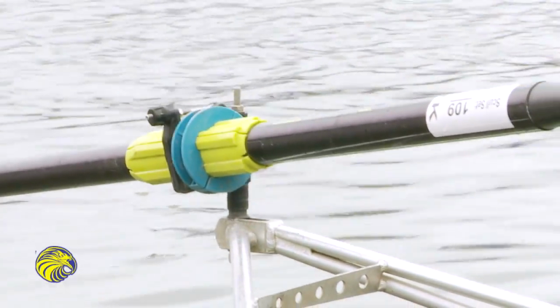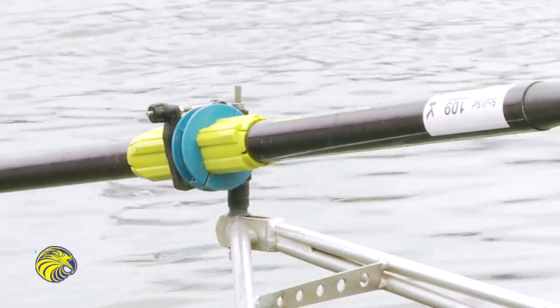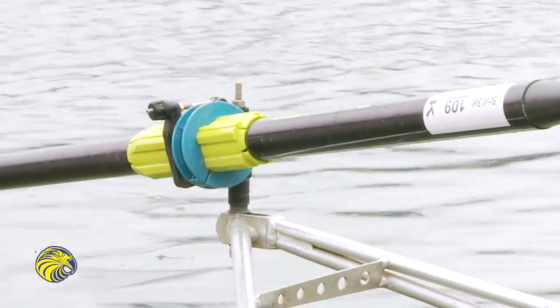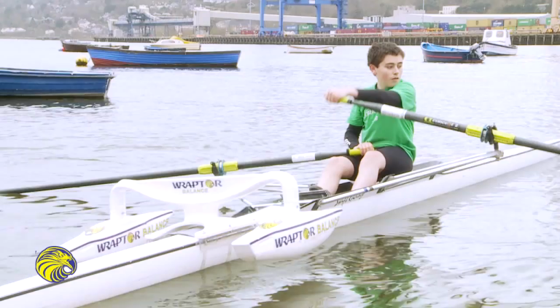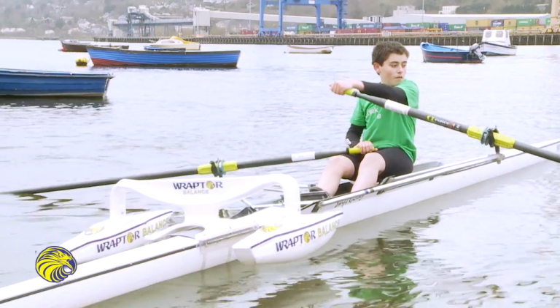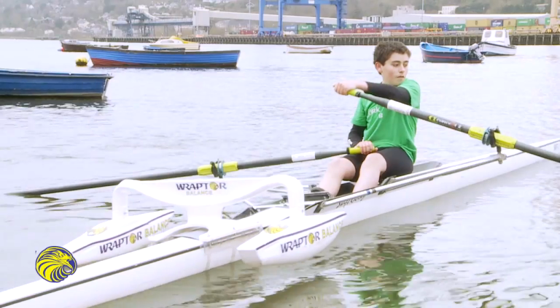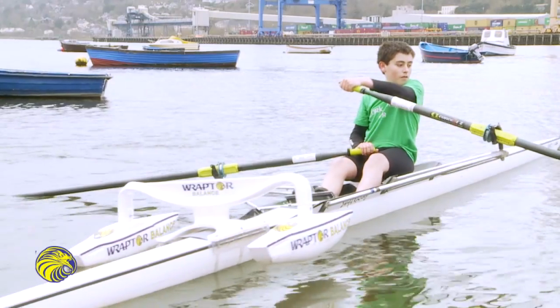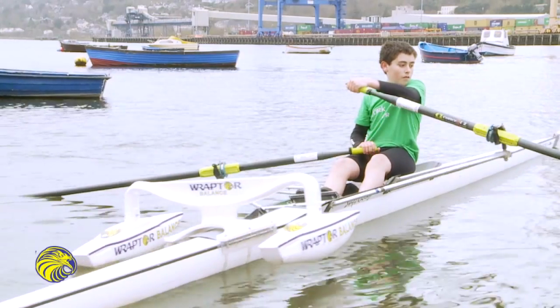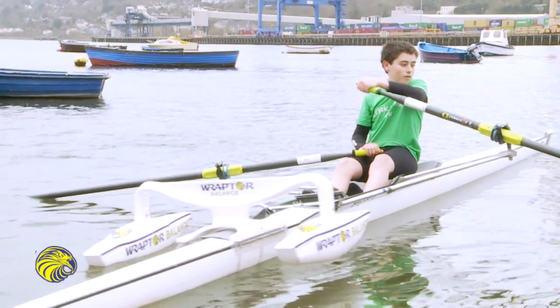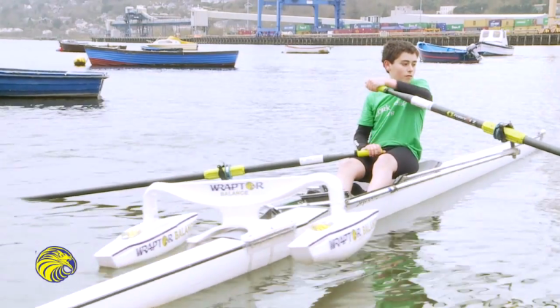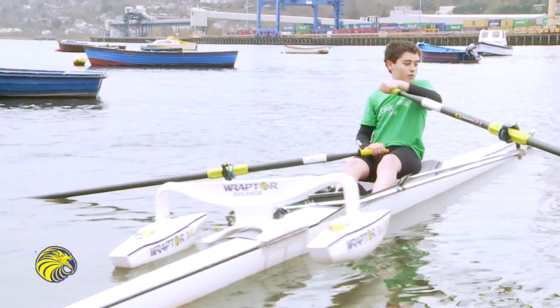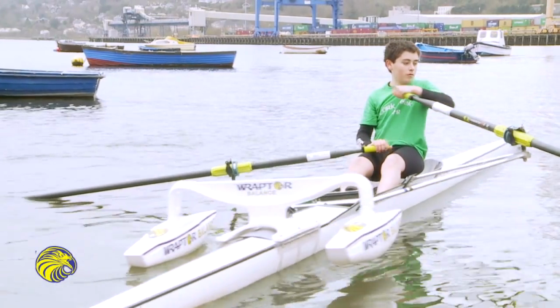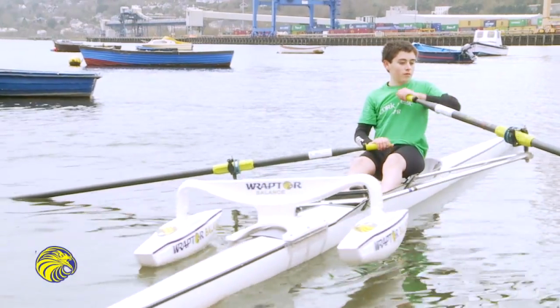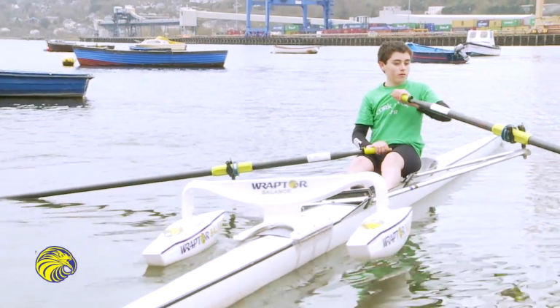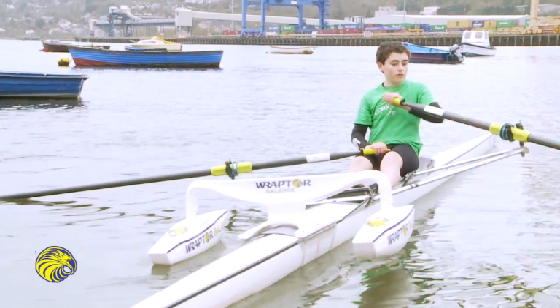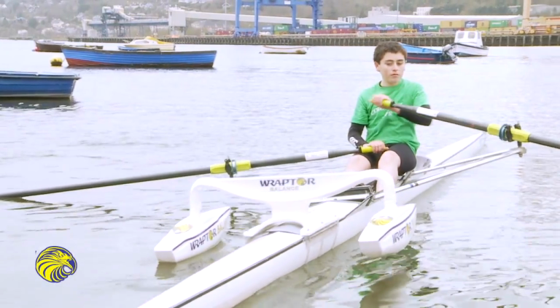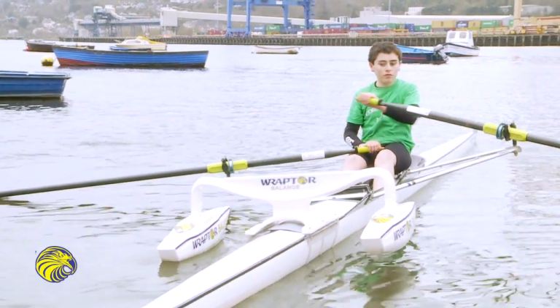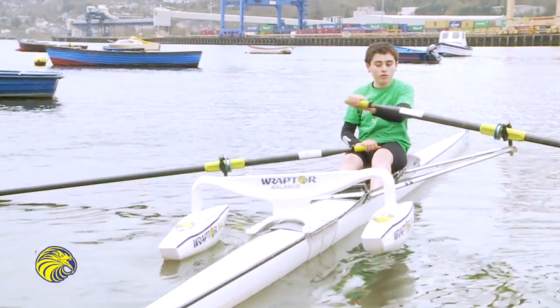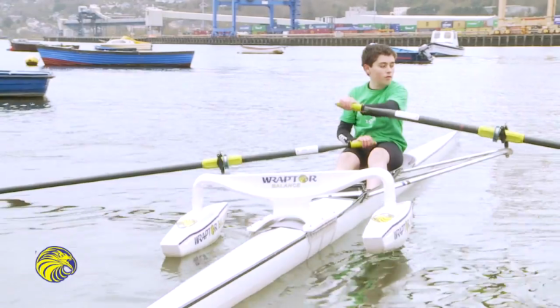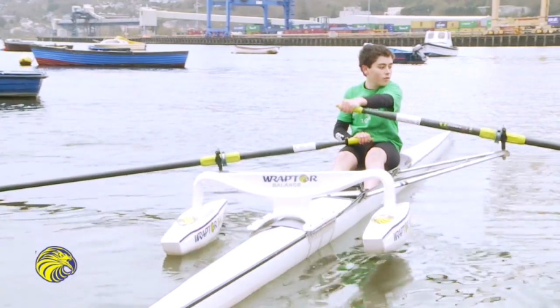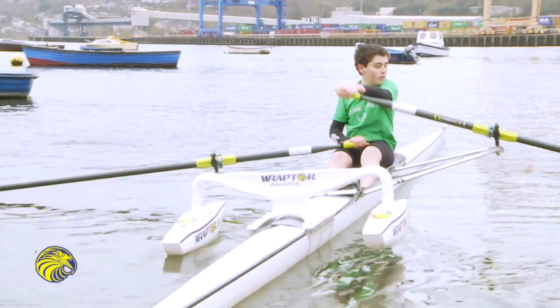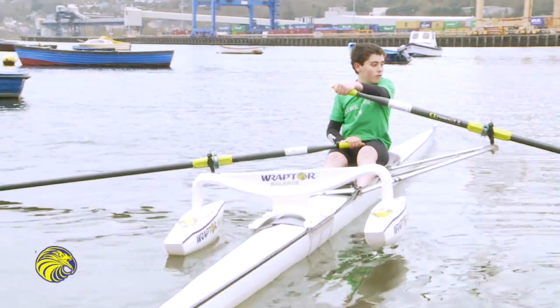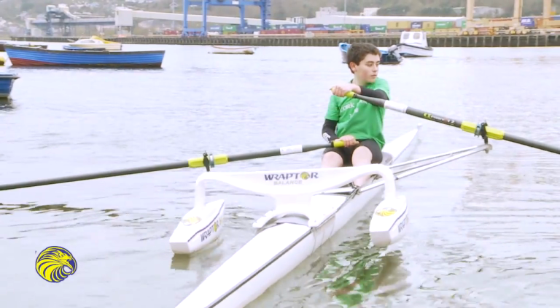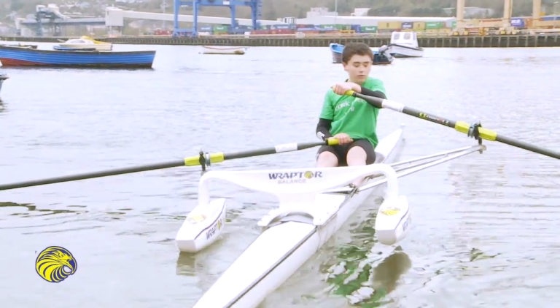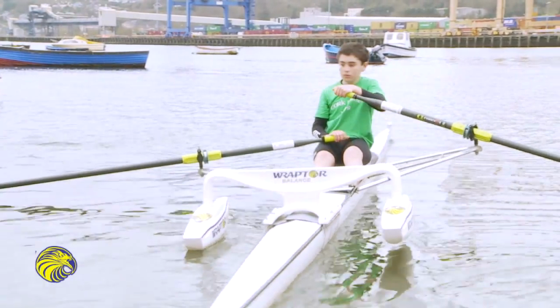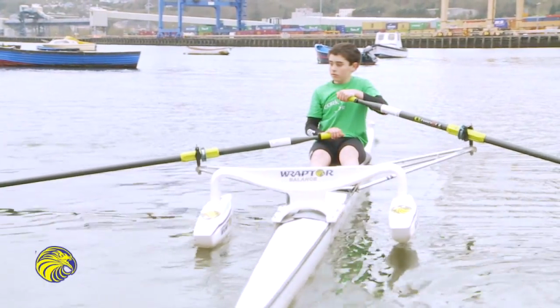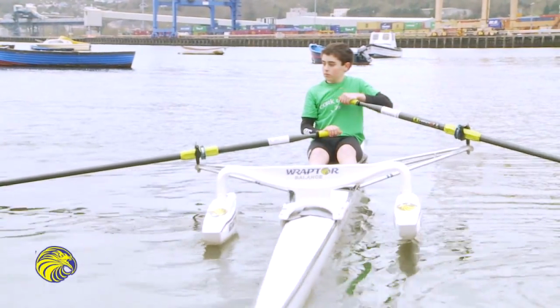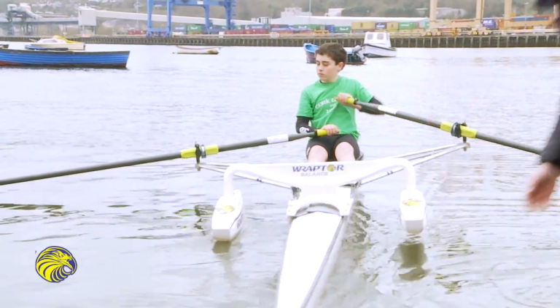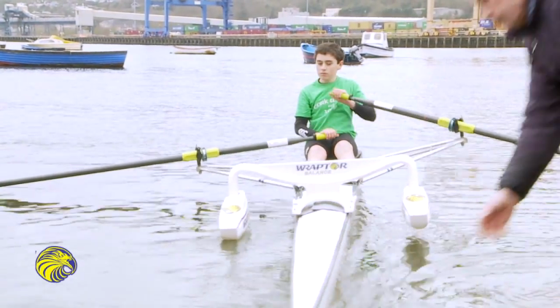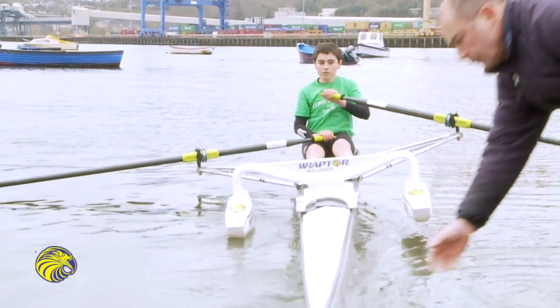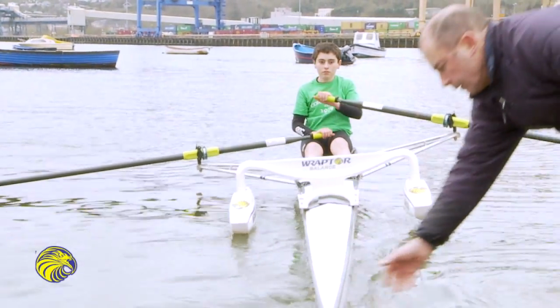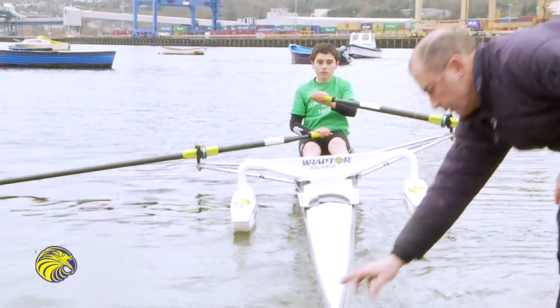Take them off as soon as you want. Raptor Balance — the future in better, safer rowing.